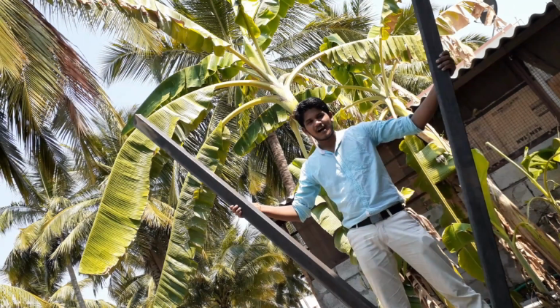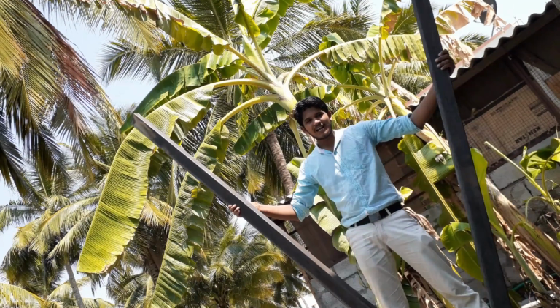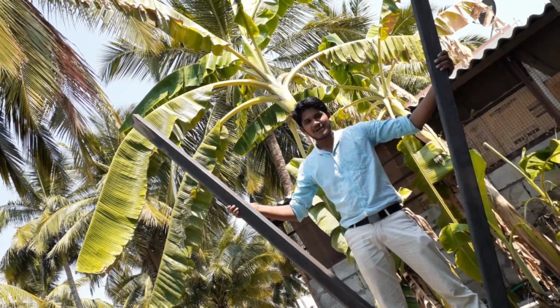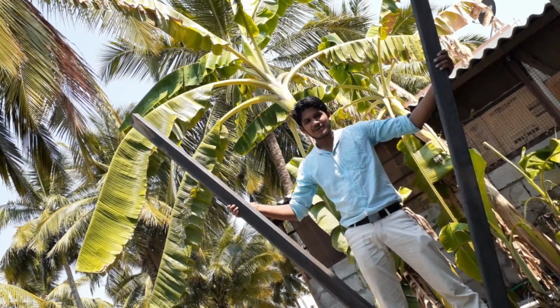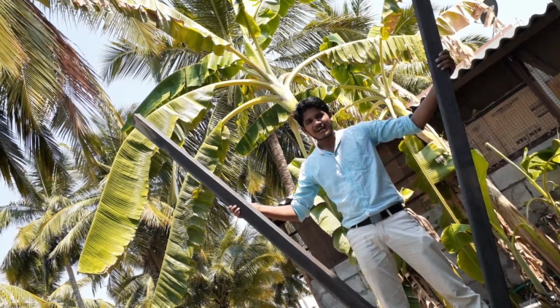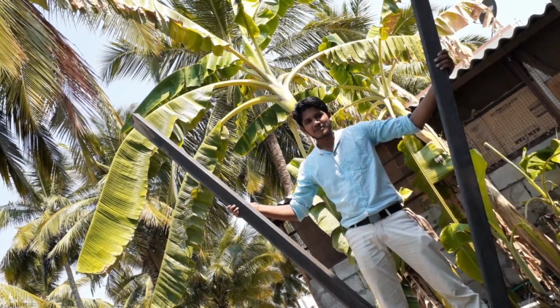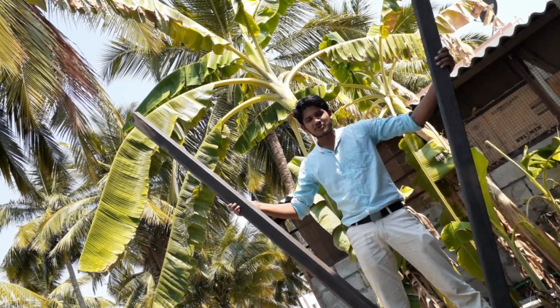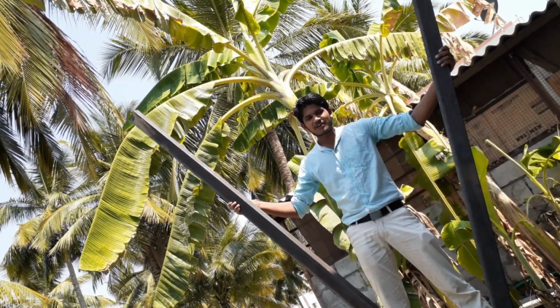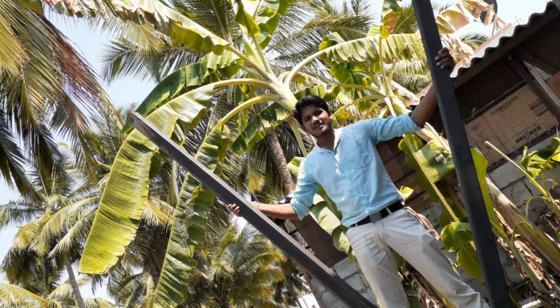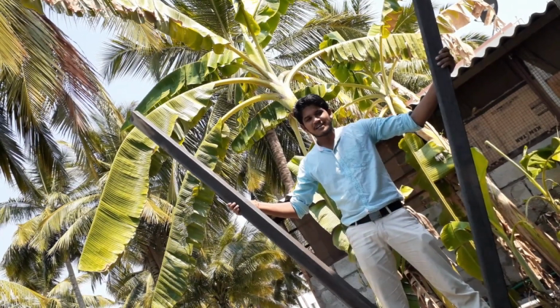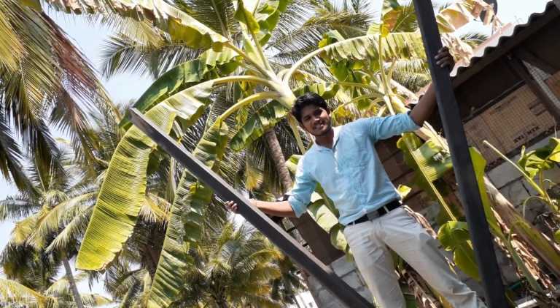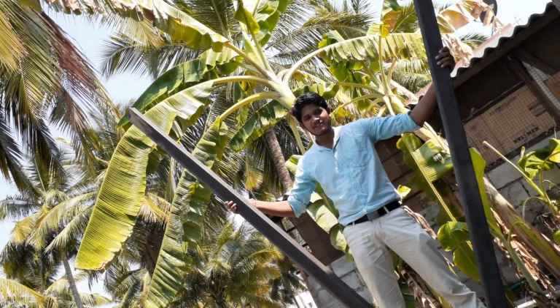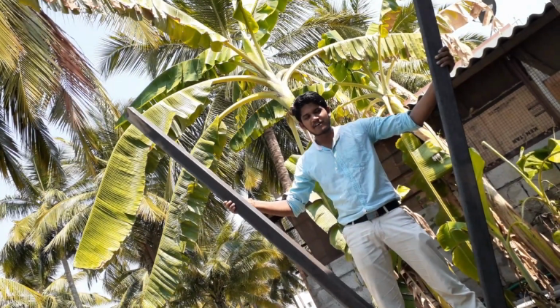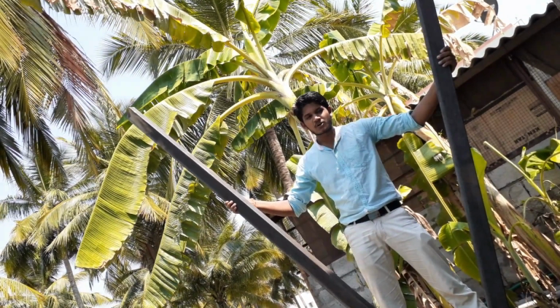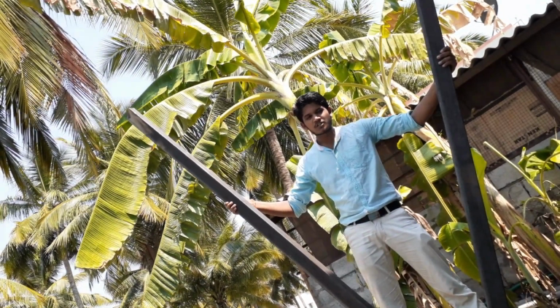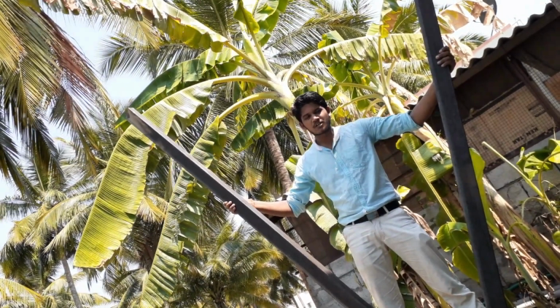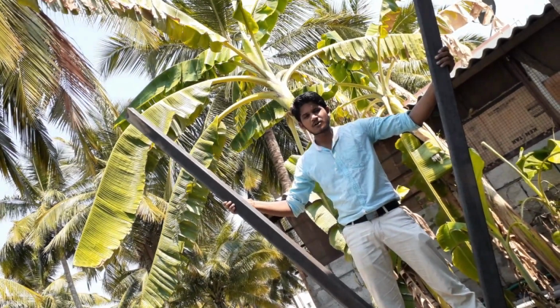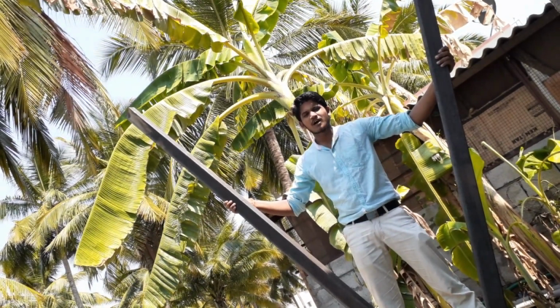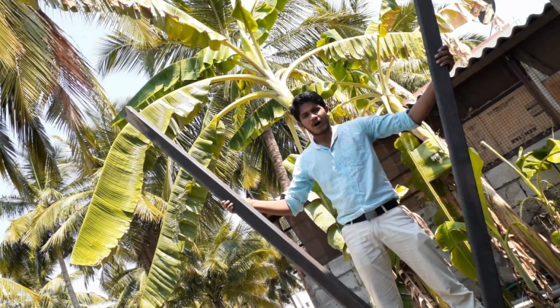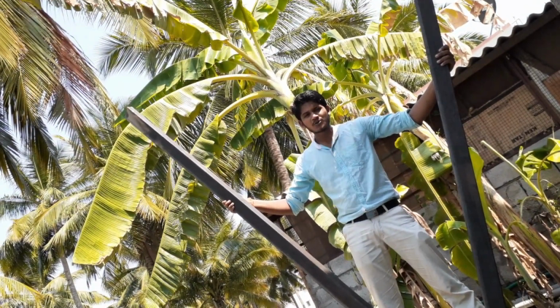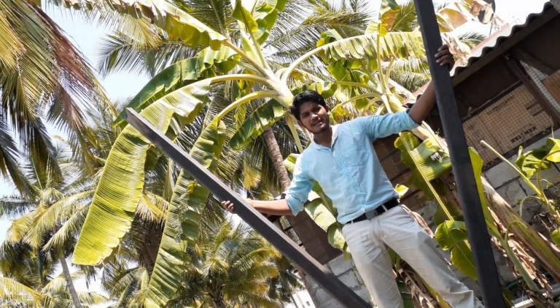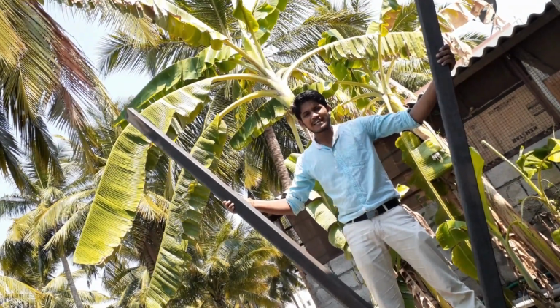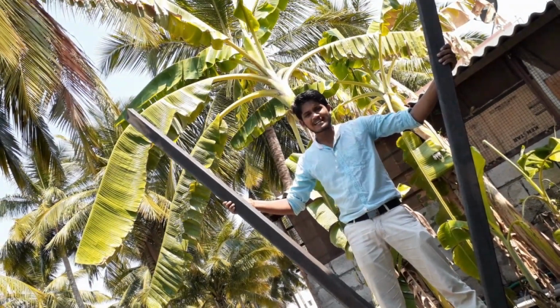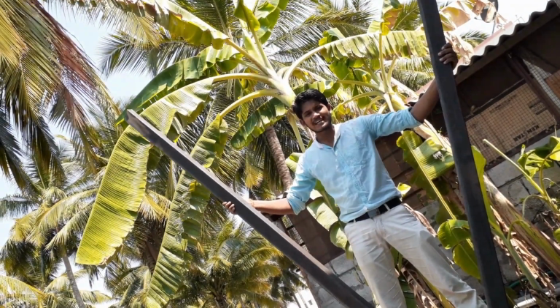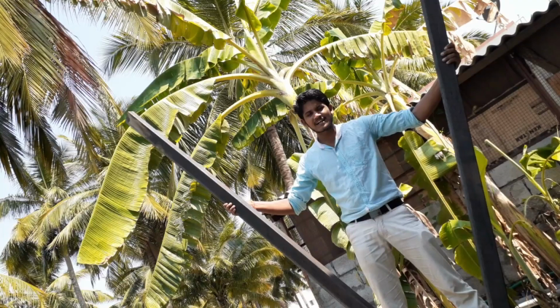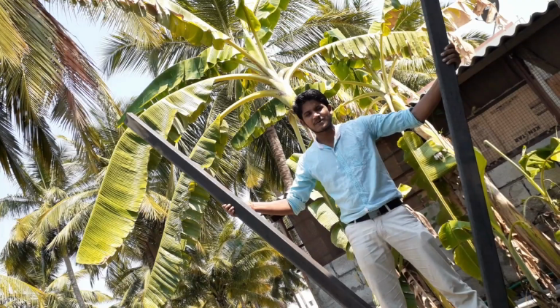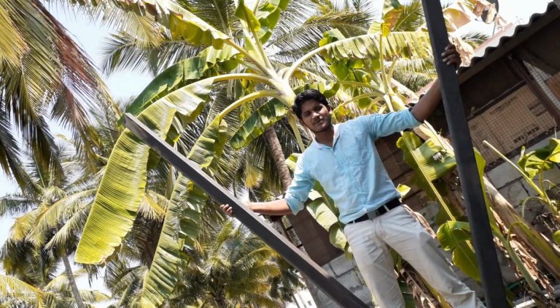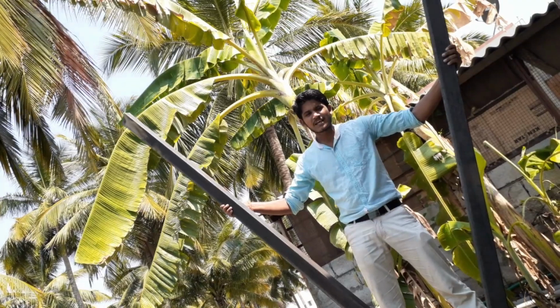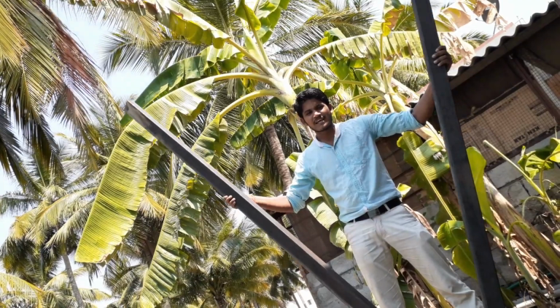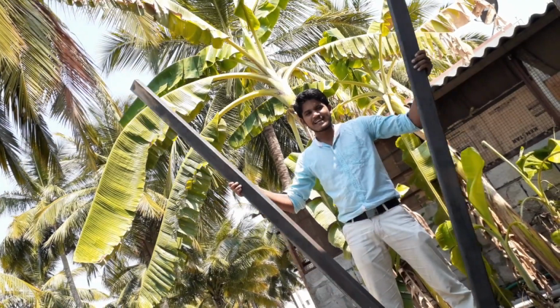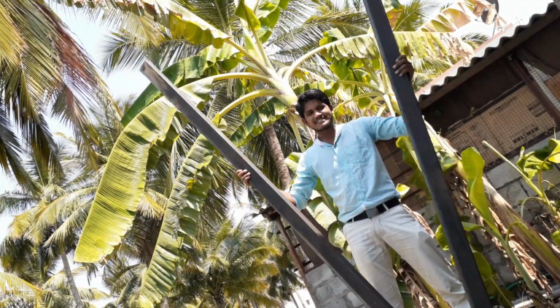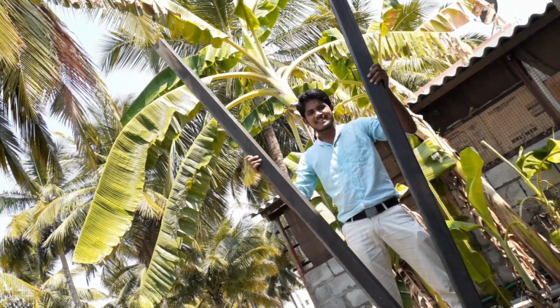Hello everyone, I am Dayakumar. In this video we are going to see about how to make an electrical car. Okay, let's see.